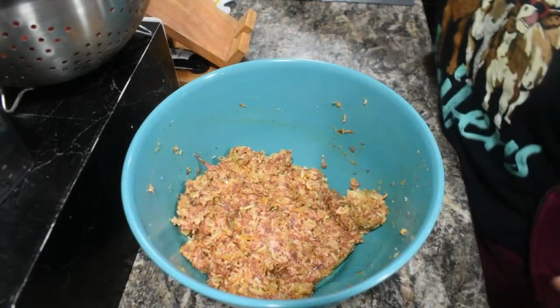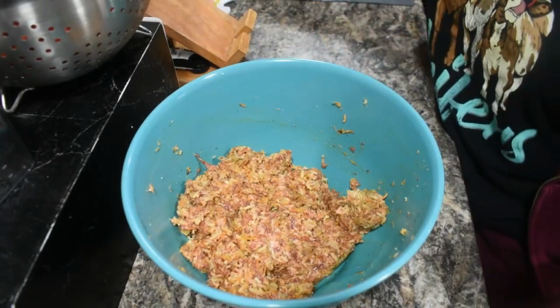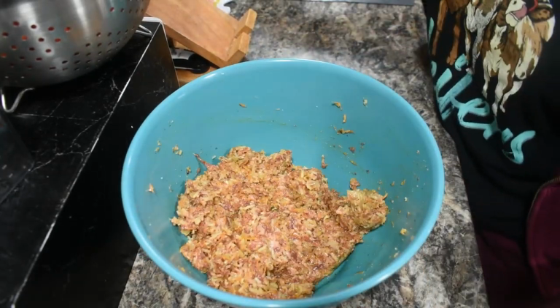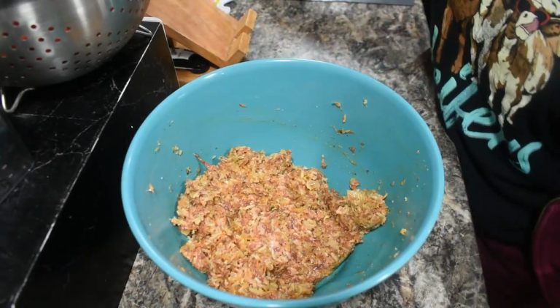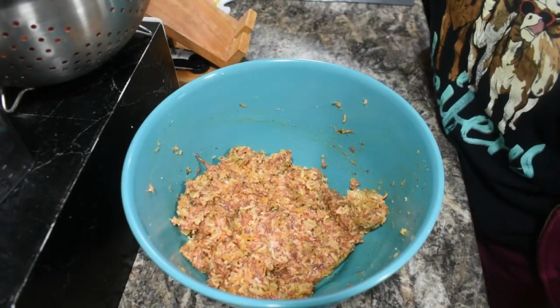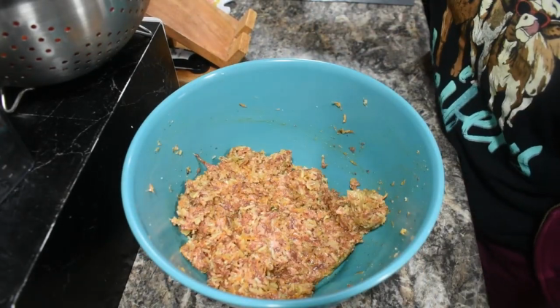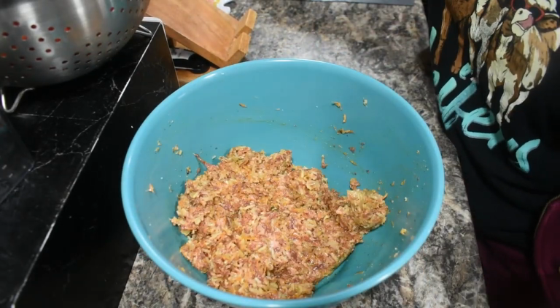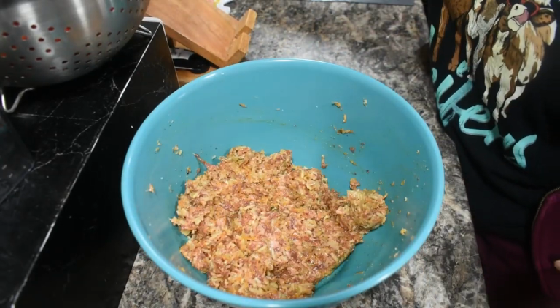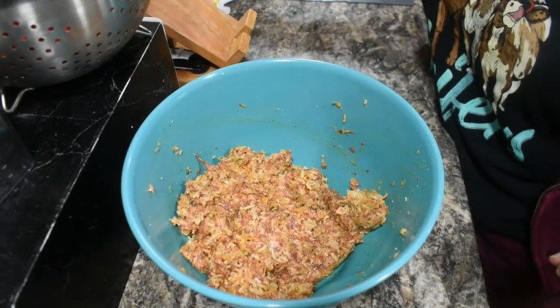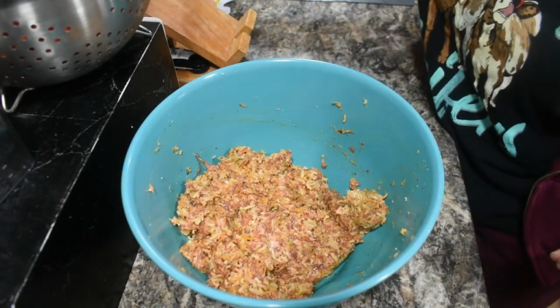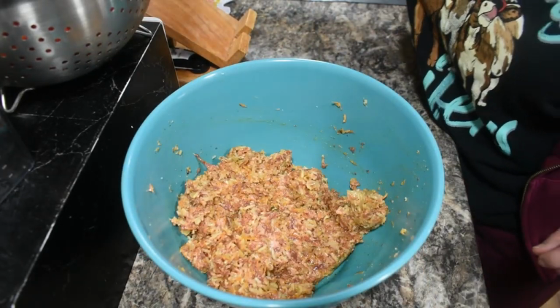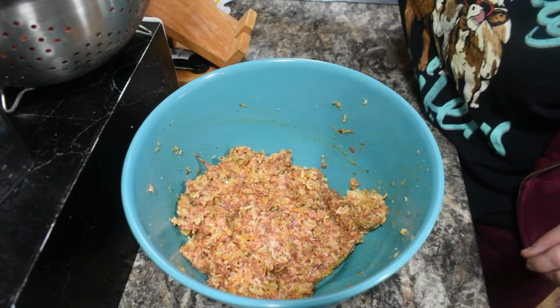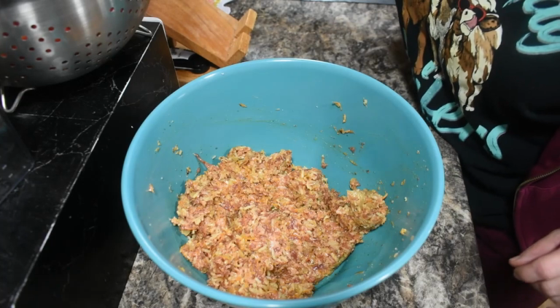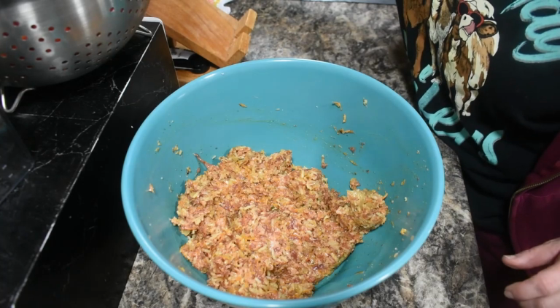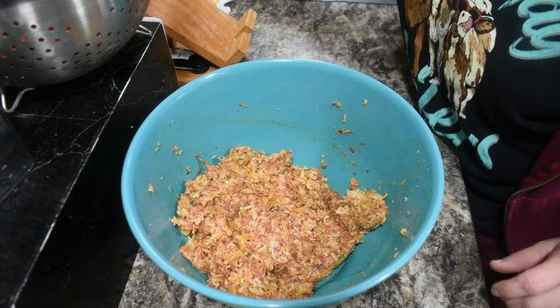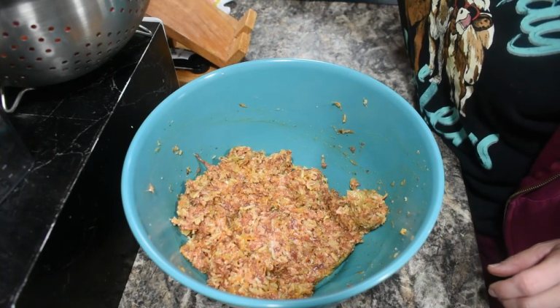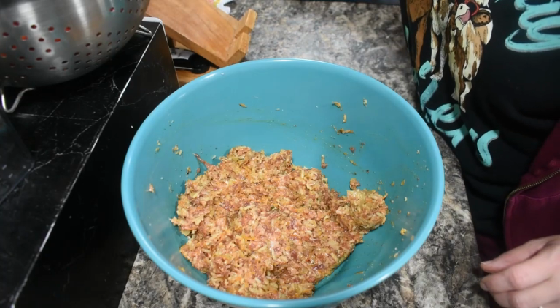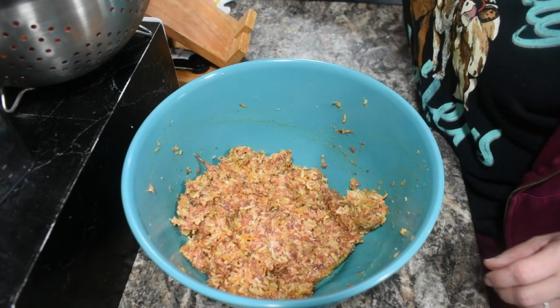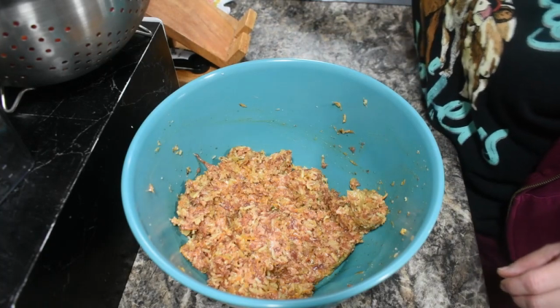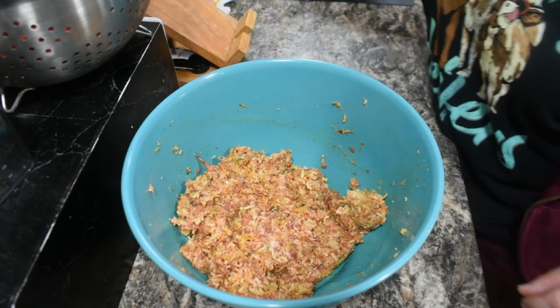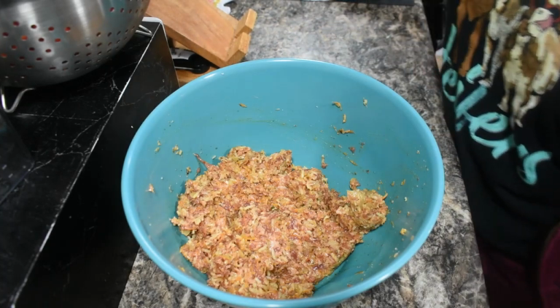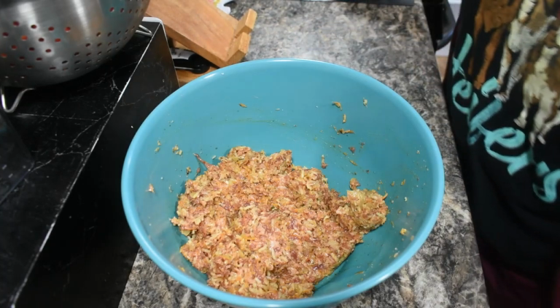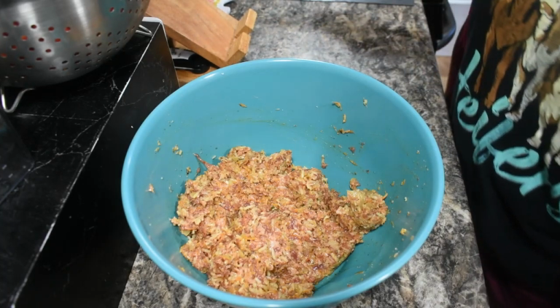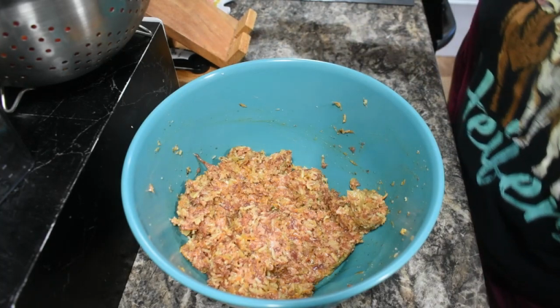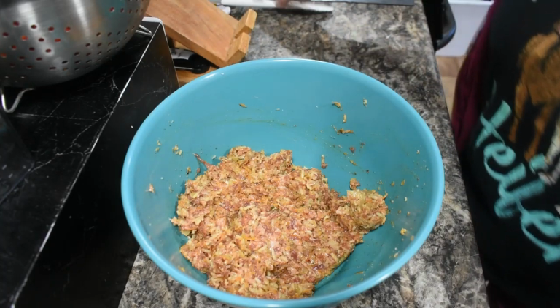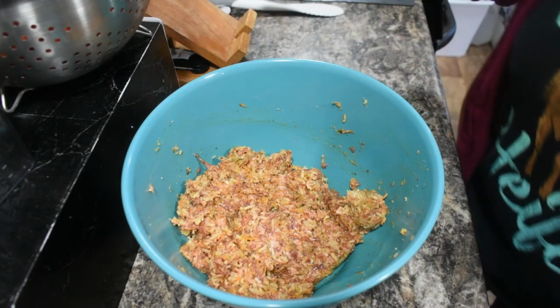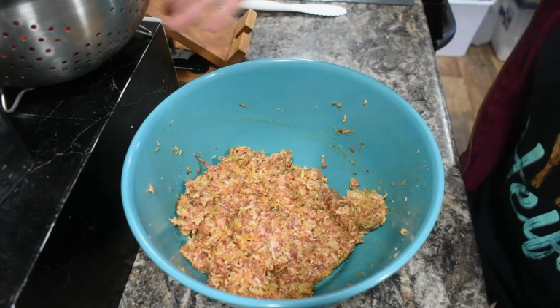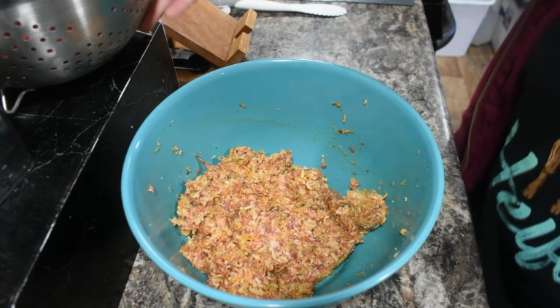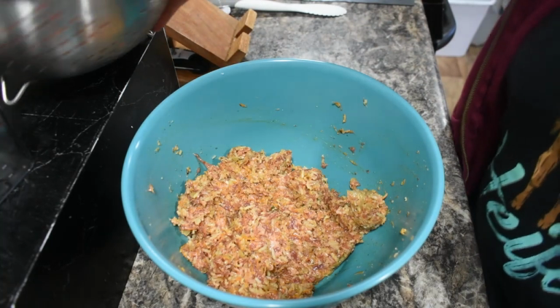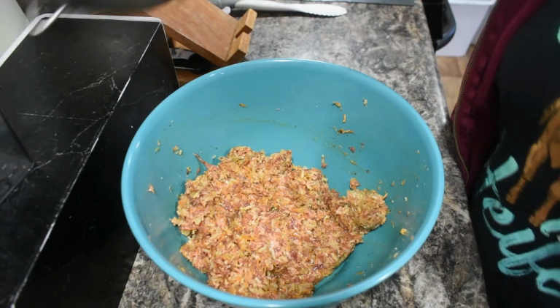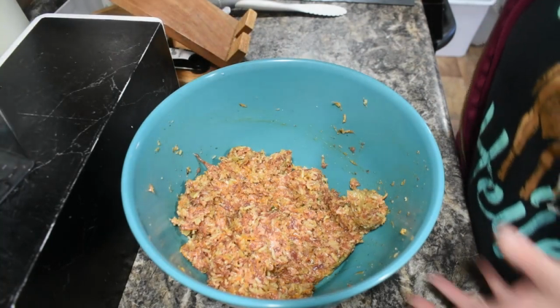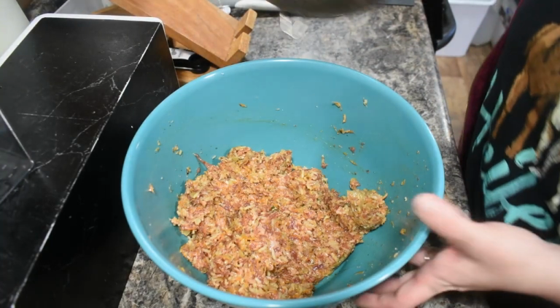I'm going to give our sauce a quick stir, wash my hands, and then we're going to get to stuffing.